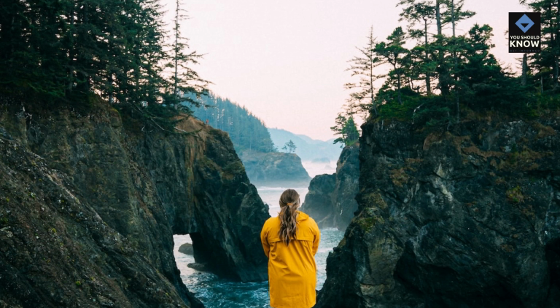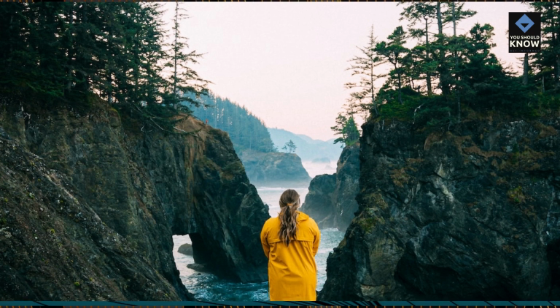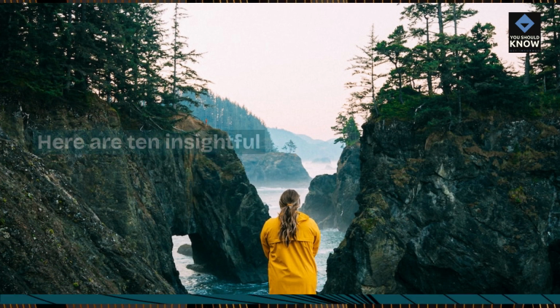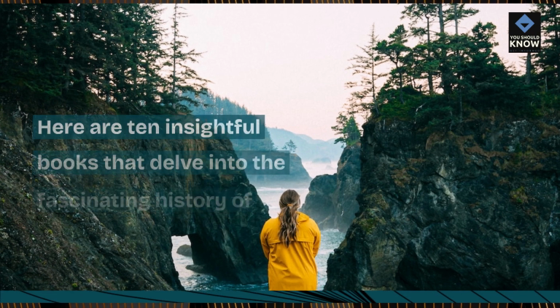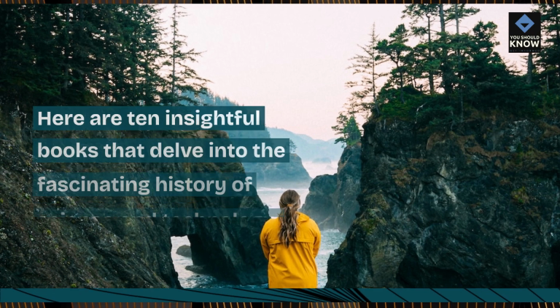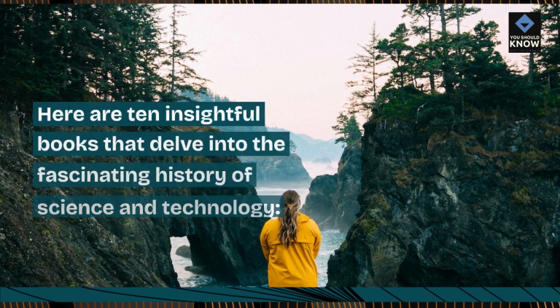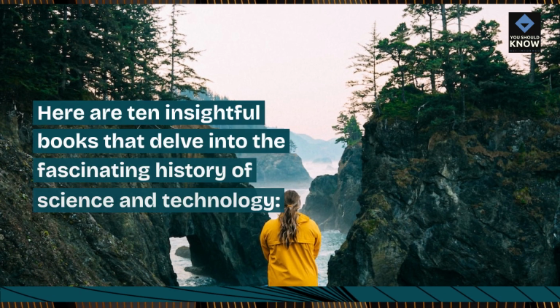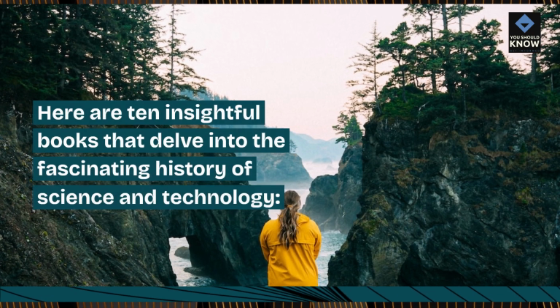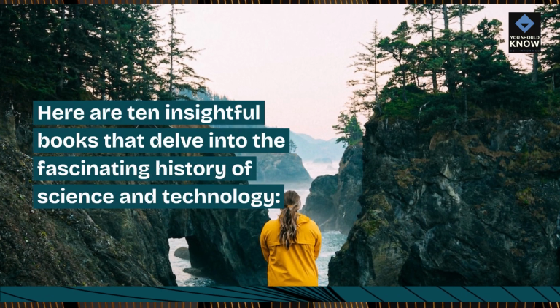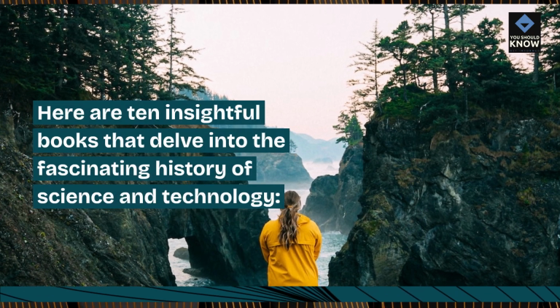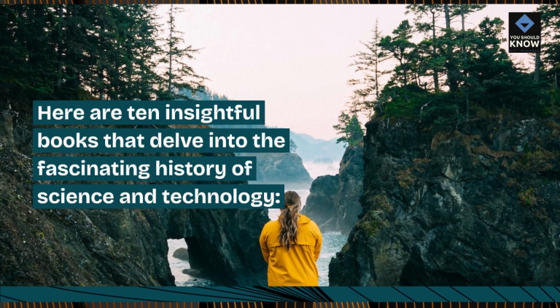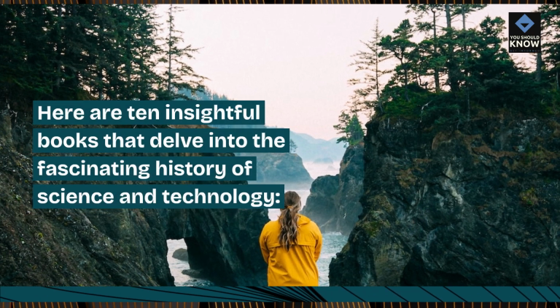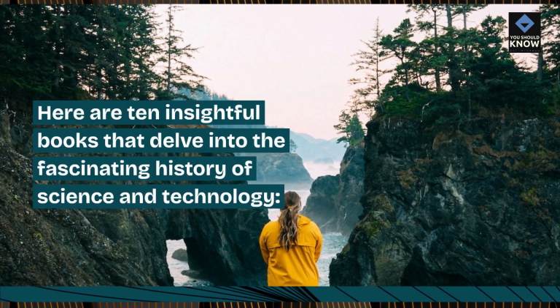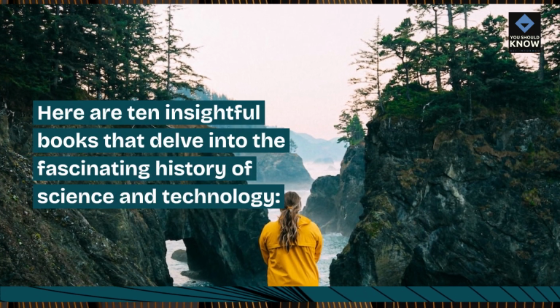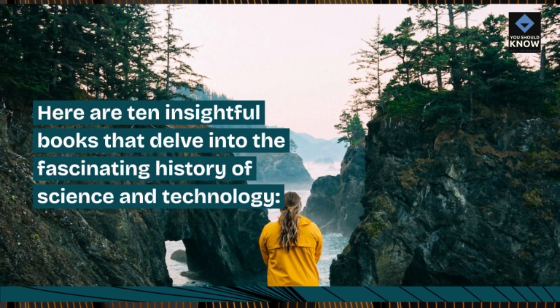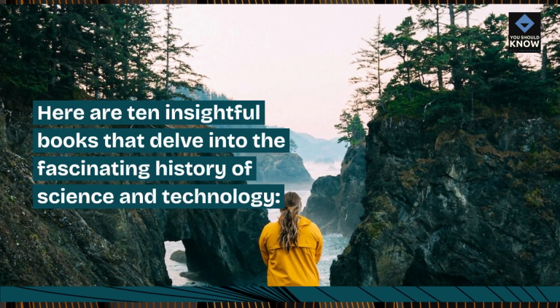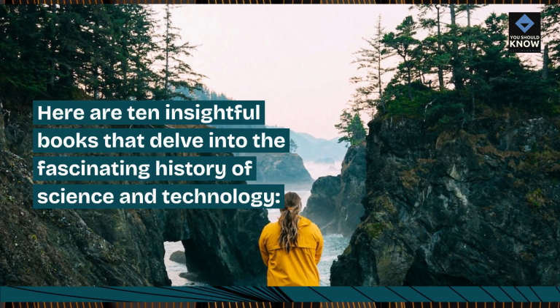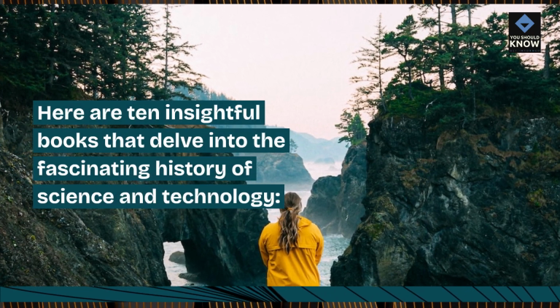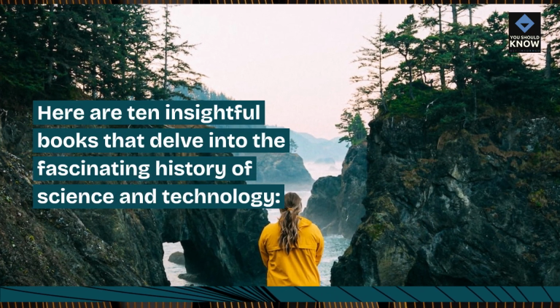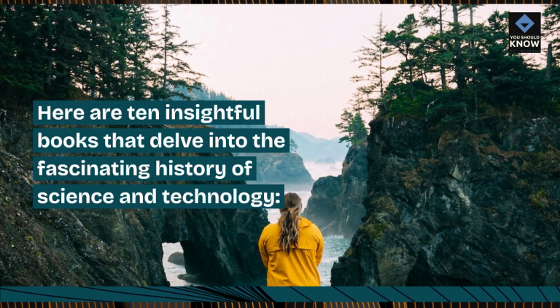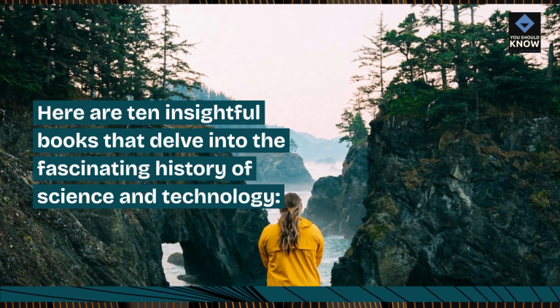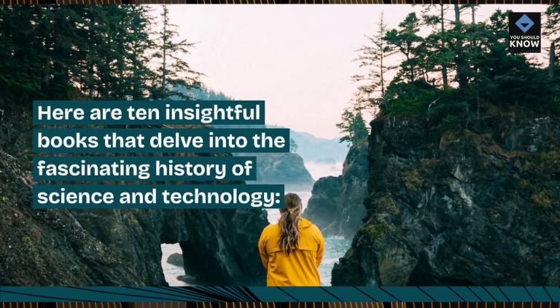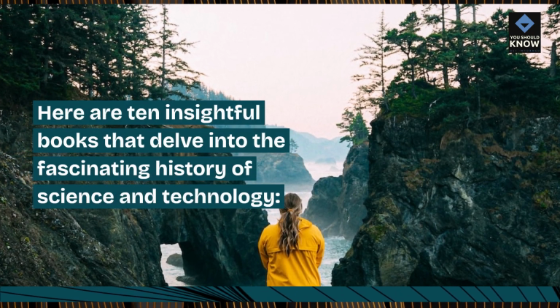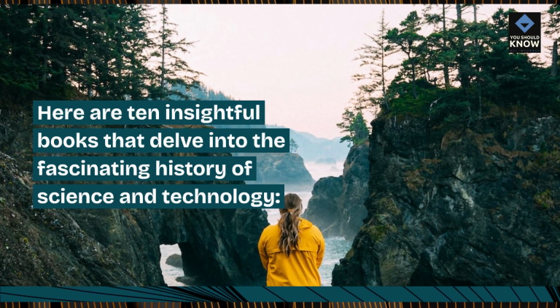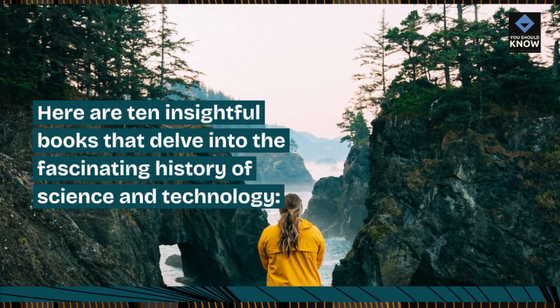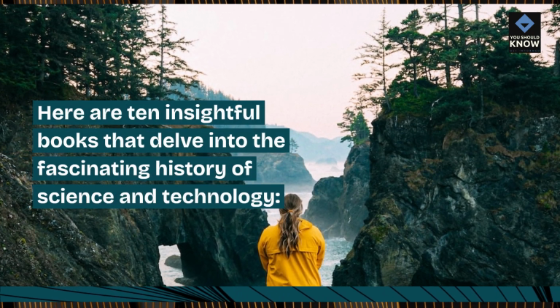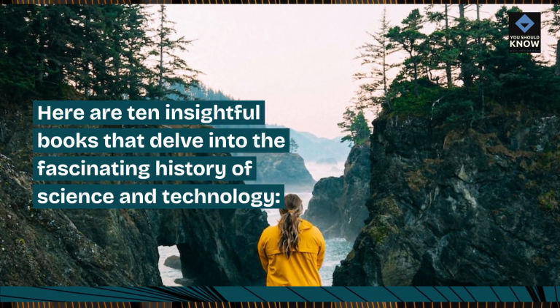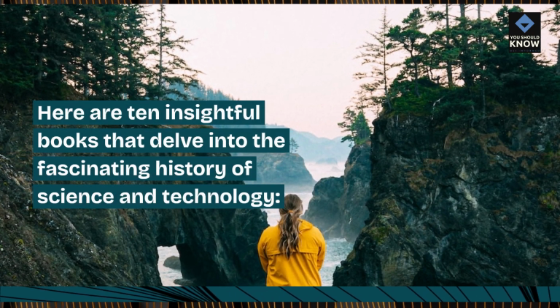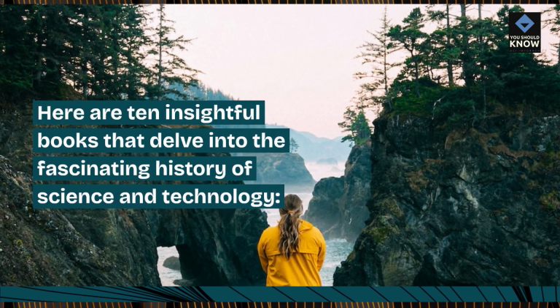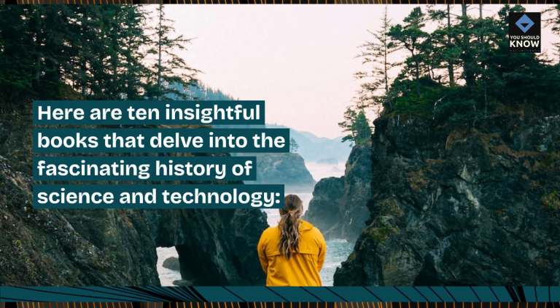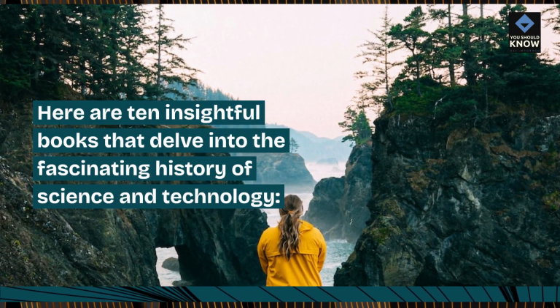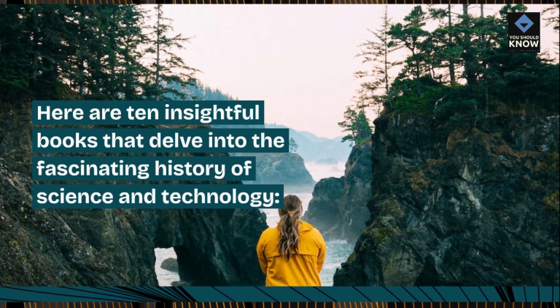Here are 10 insightful books that delve into the fascinating history of science and technology.